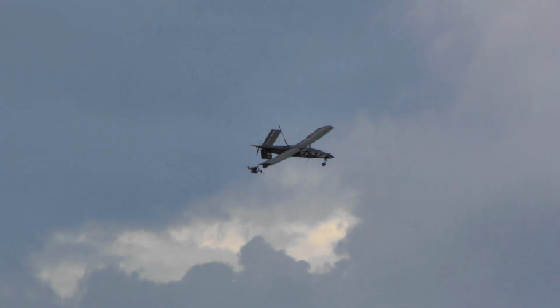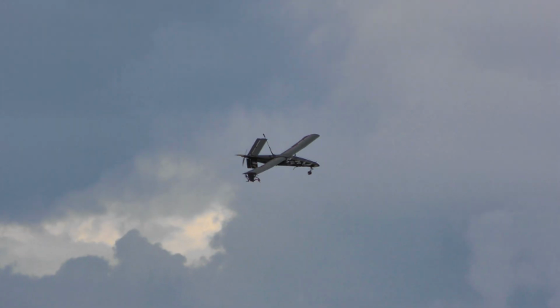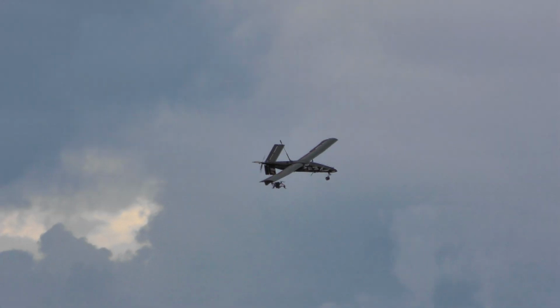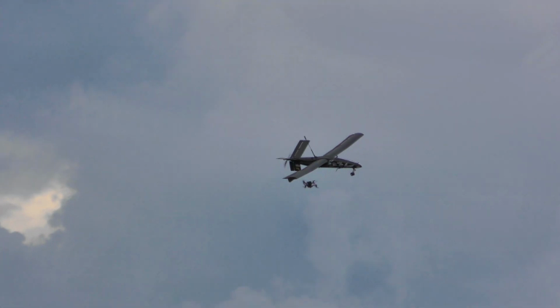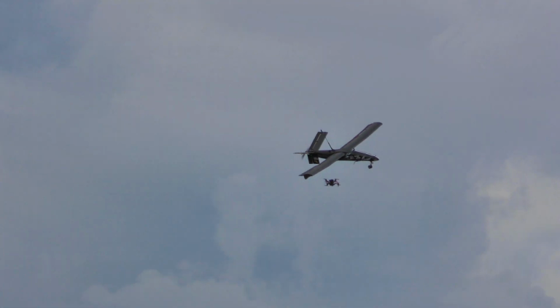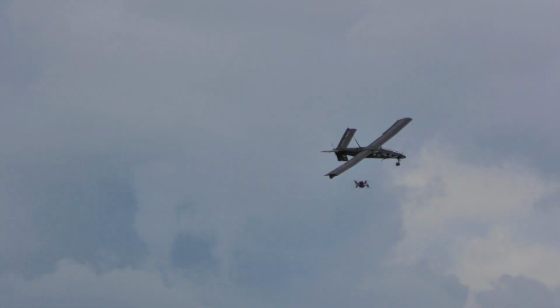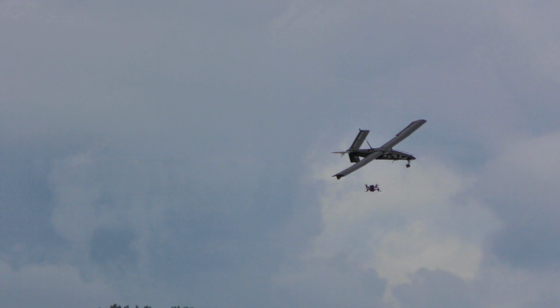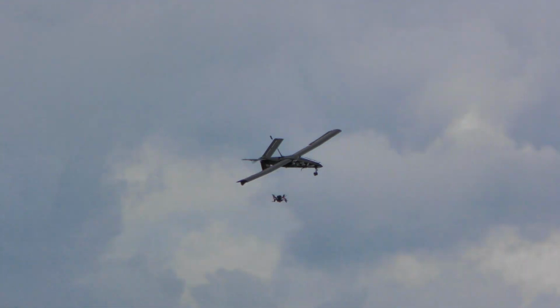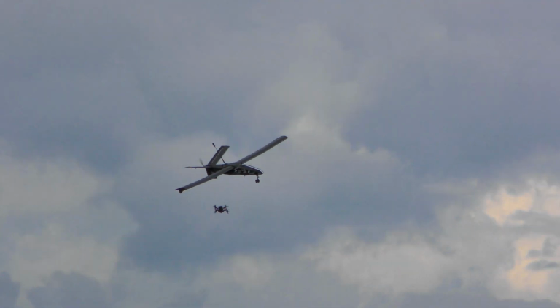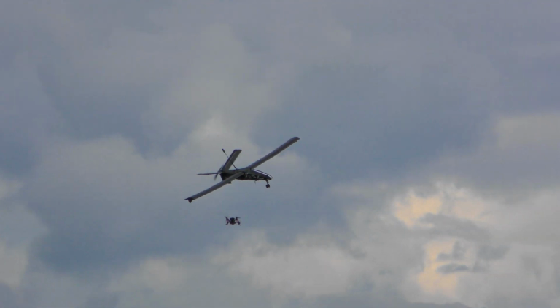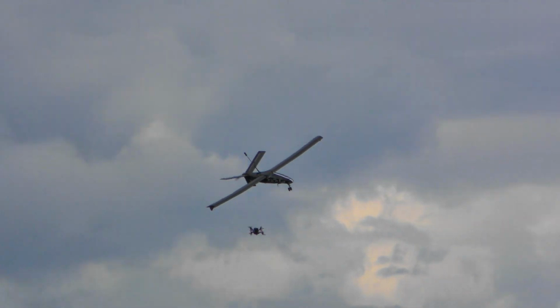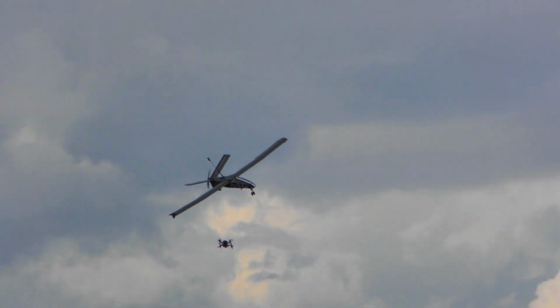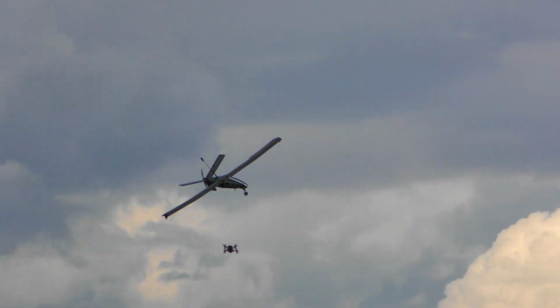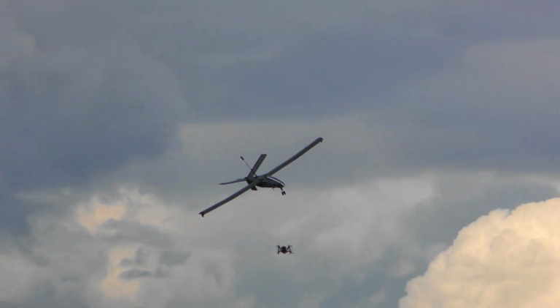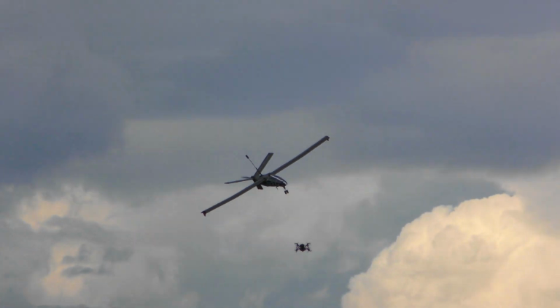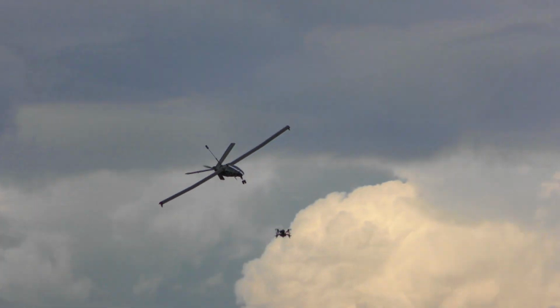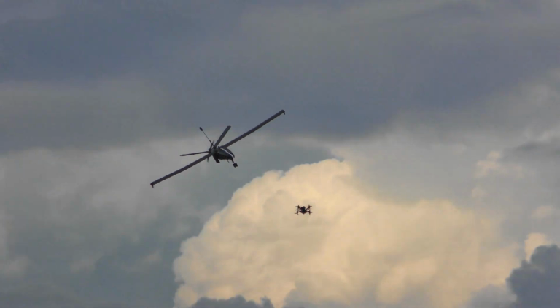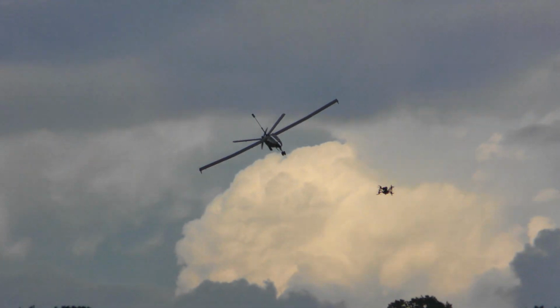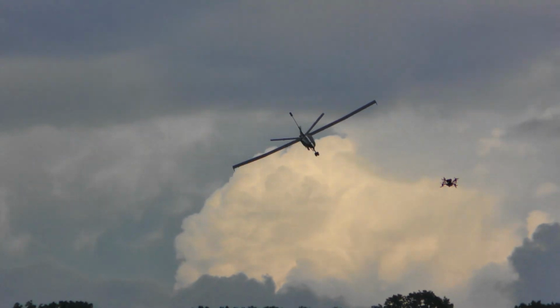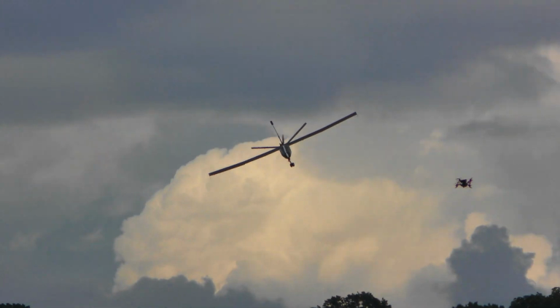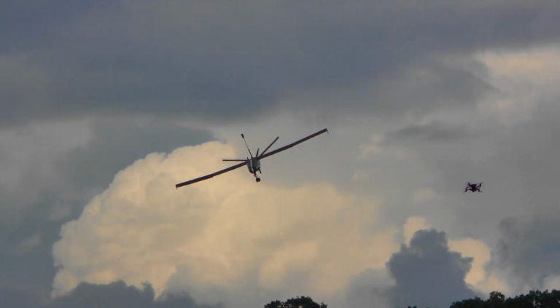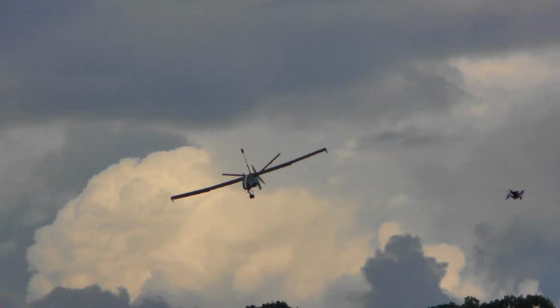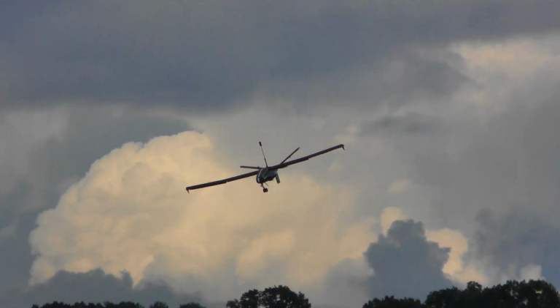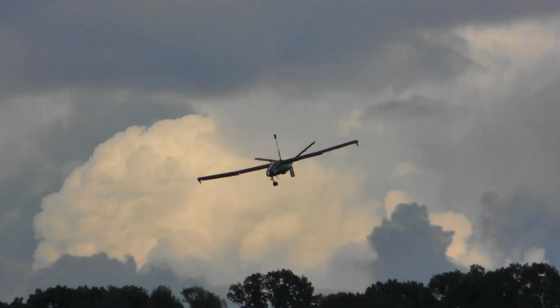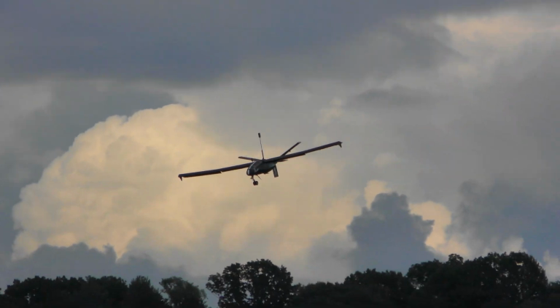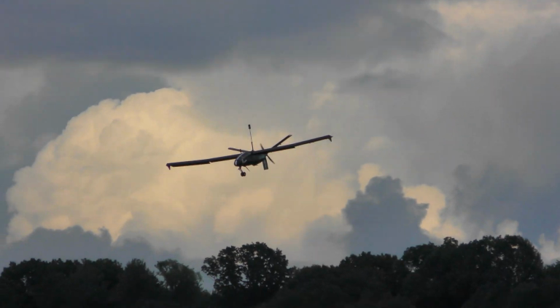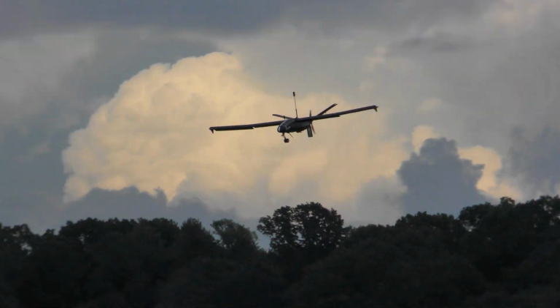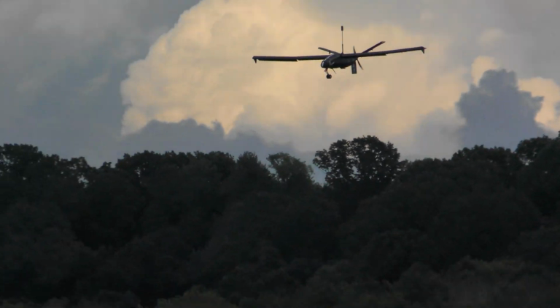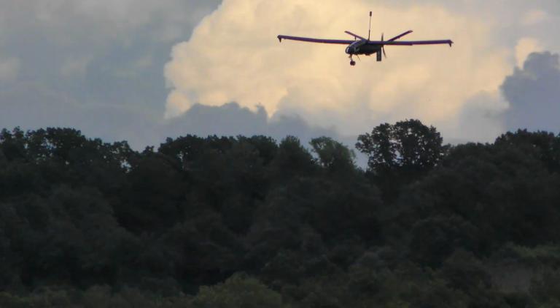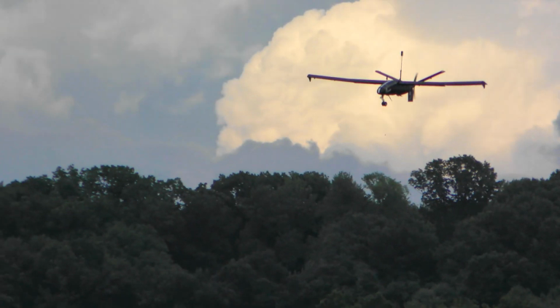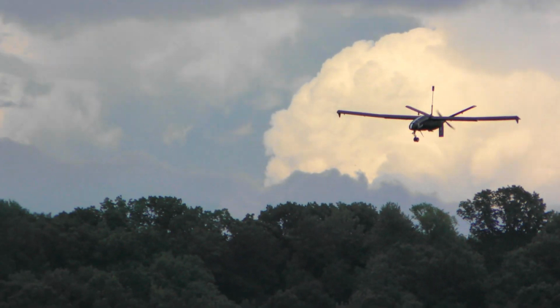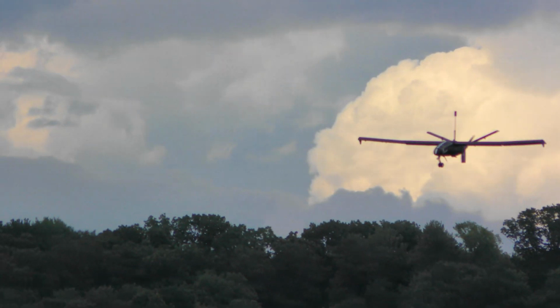Alright, this is going to be our final circuit here, and they want to come in and bring it down in the corn, hopefully safely.